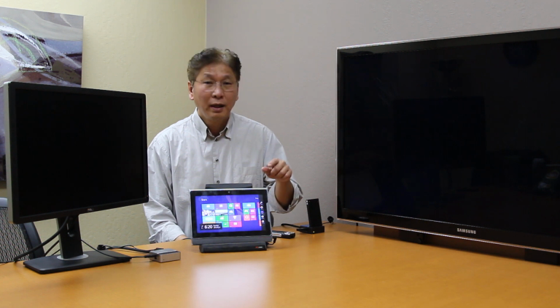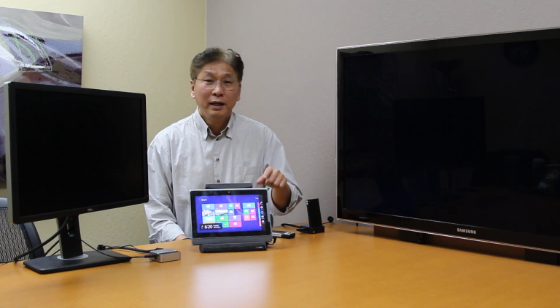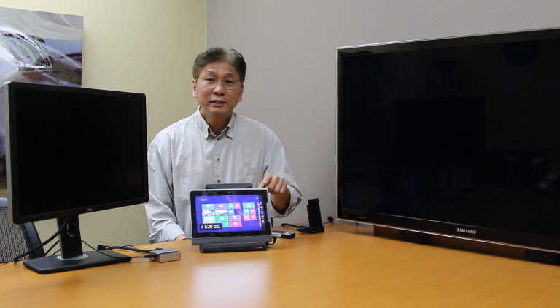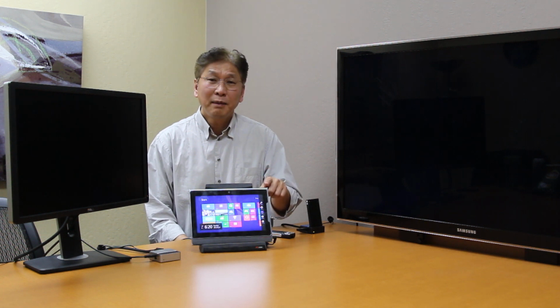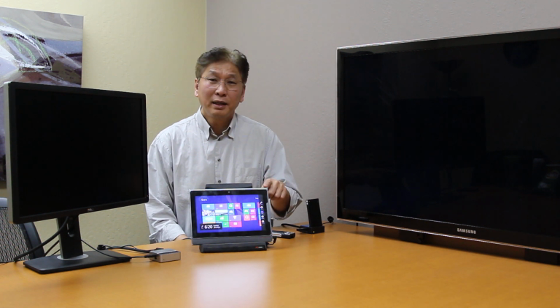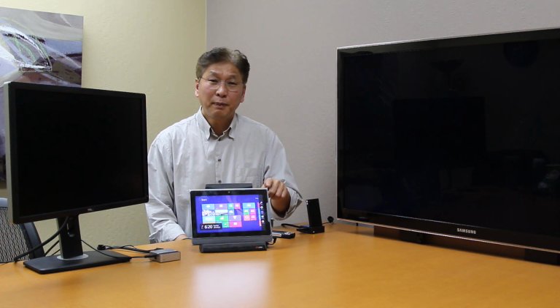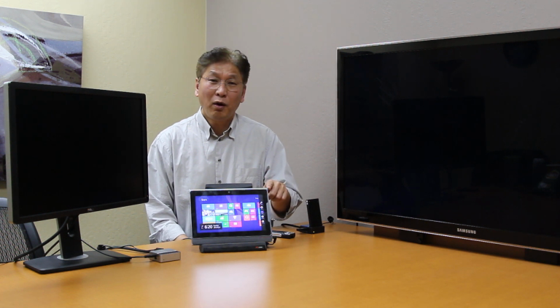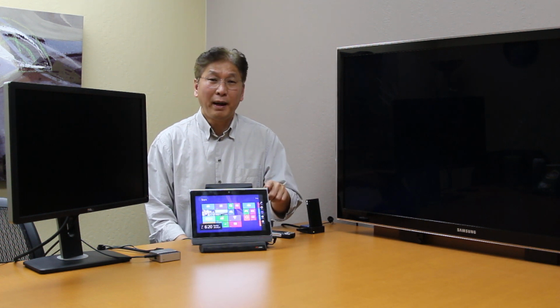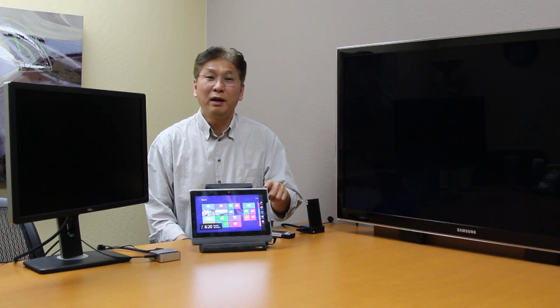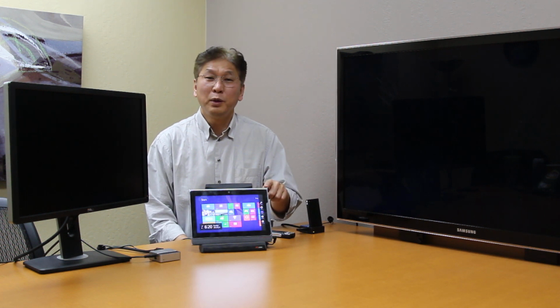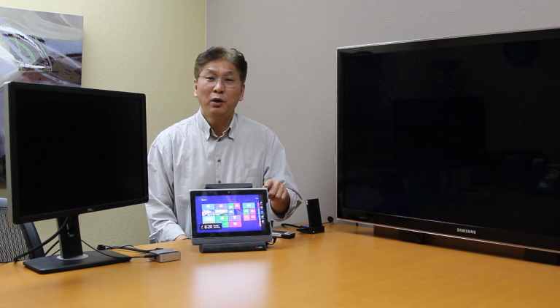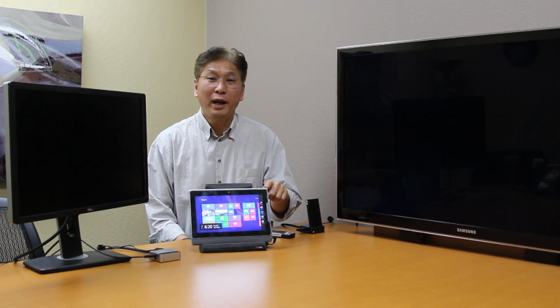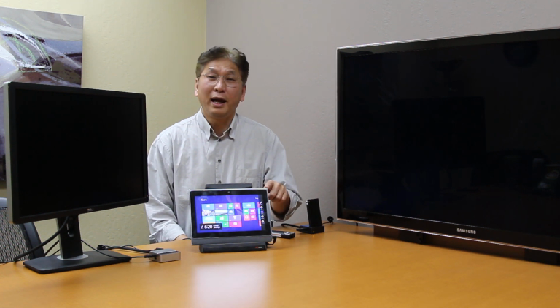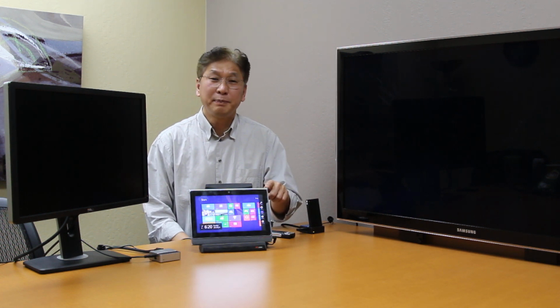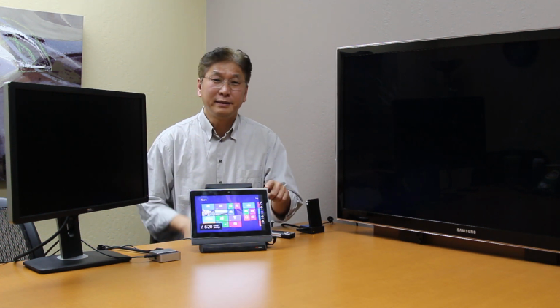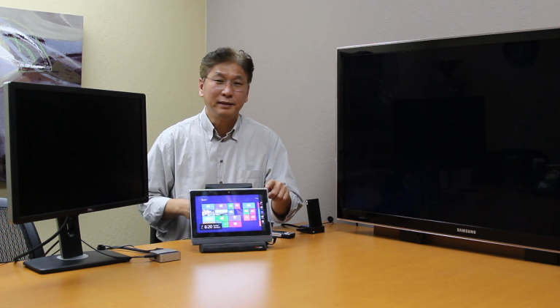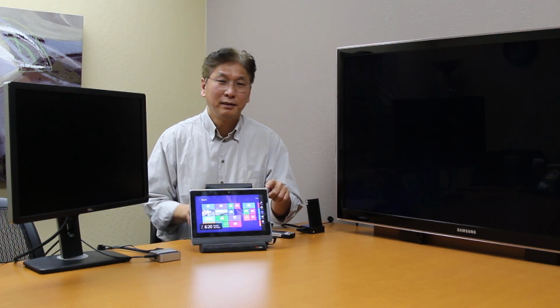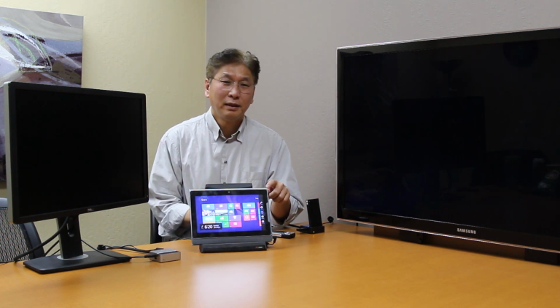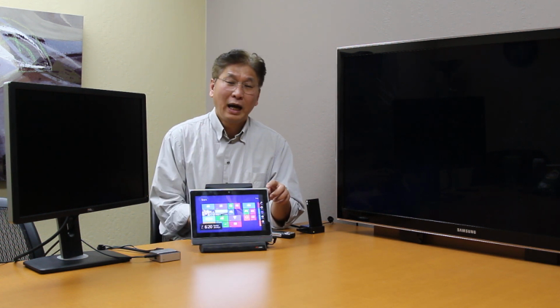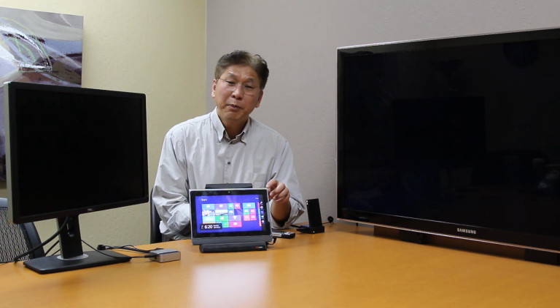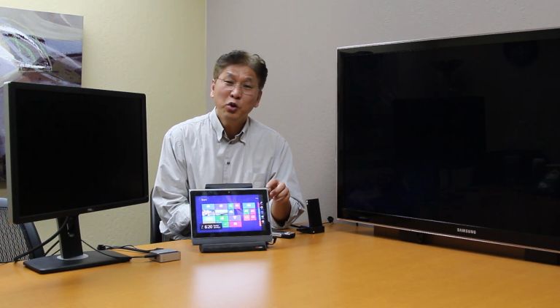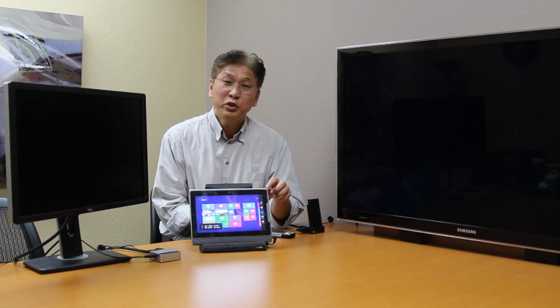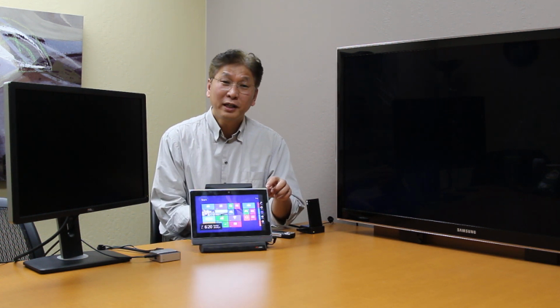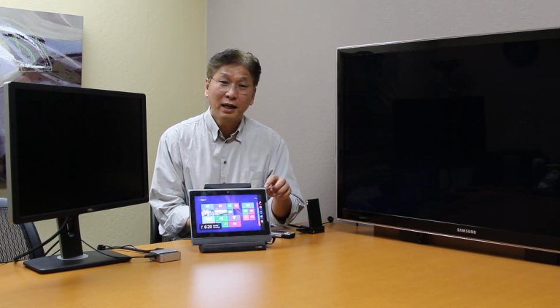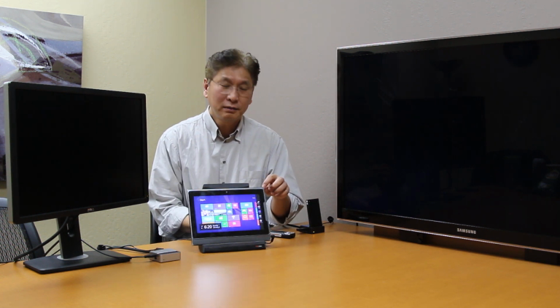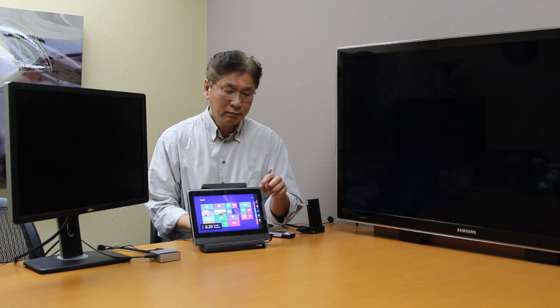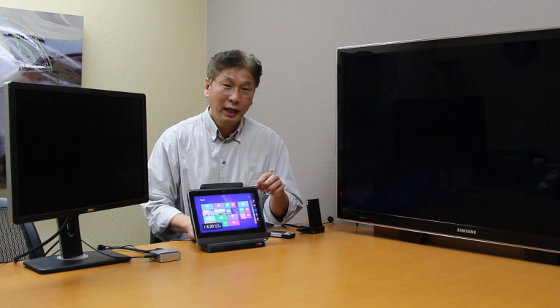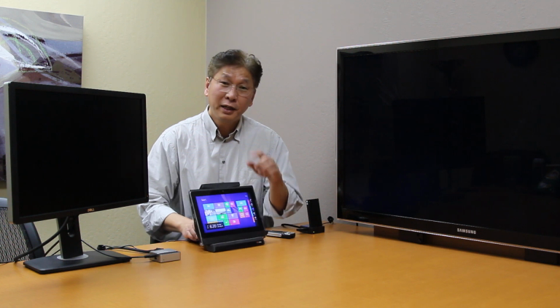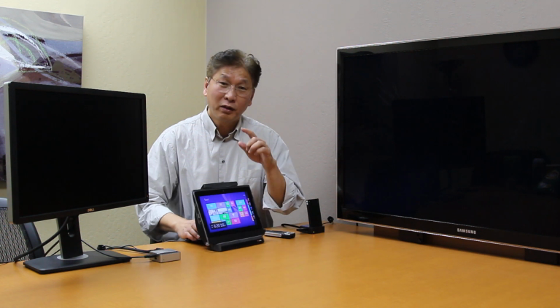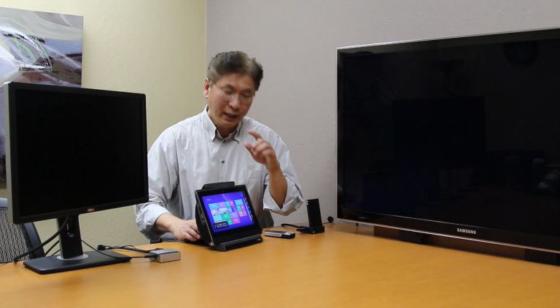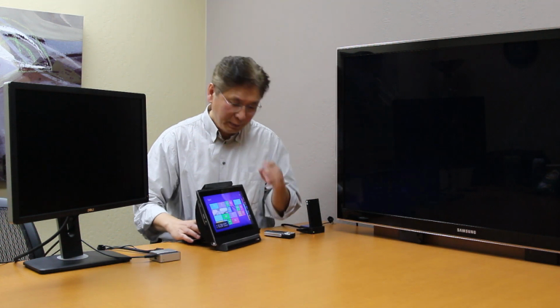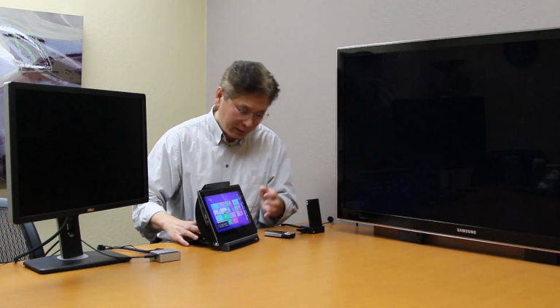This tablet is powered by a Windows 8 XPC. I'm going to shut it down and take out the XPC.